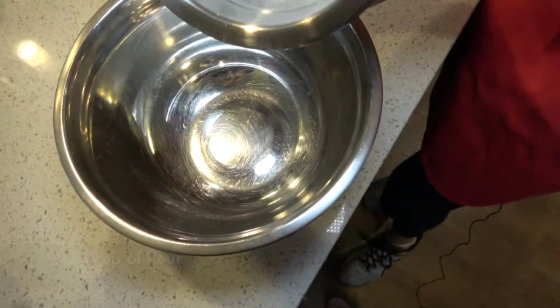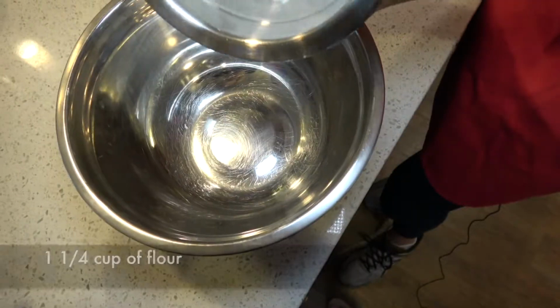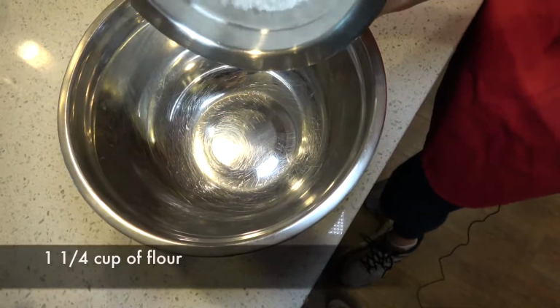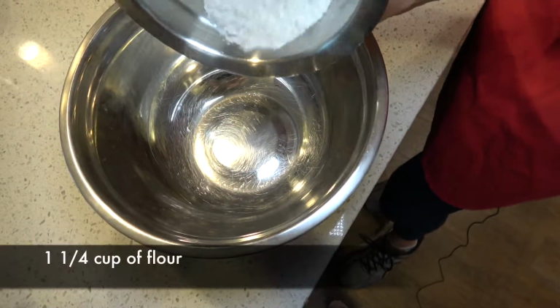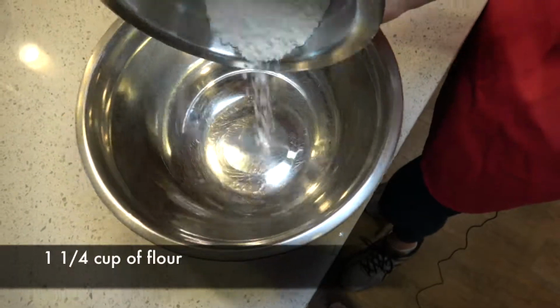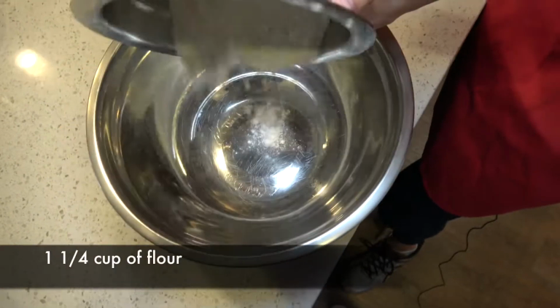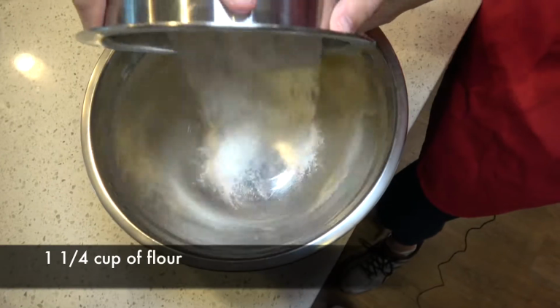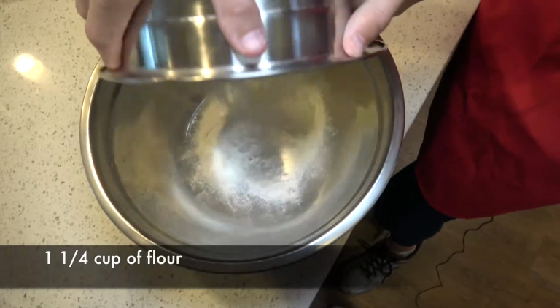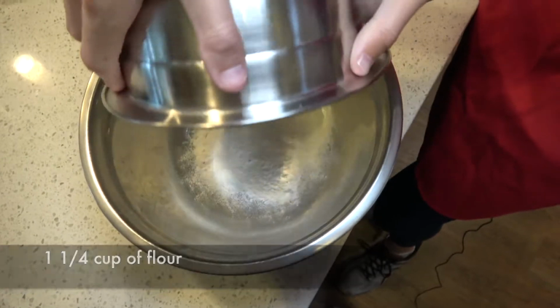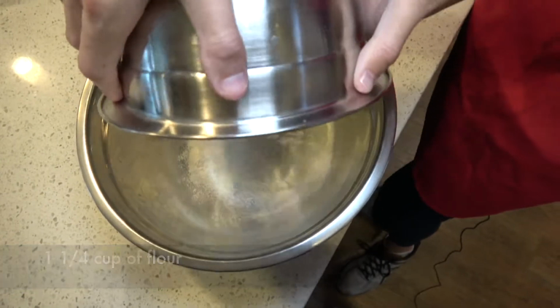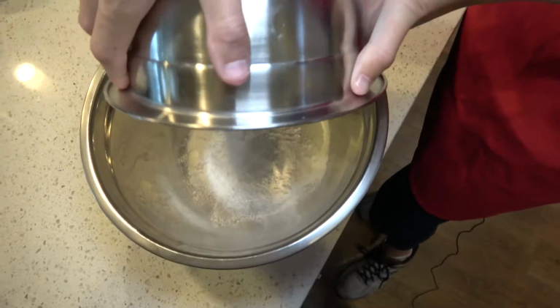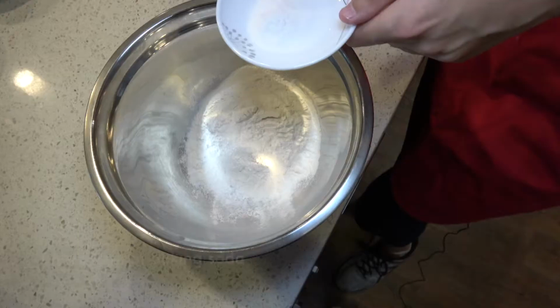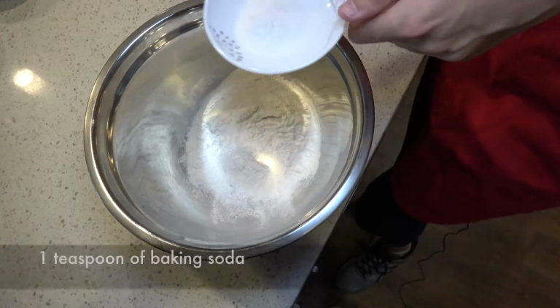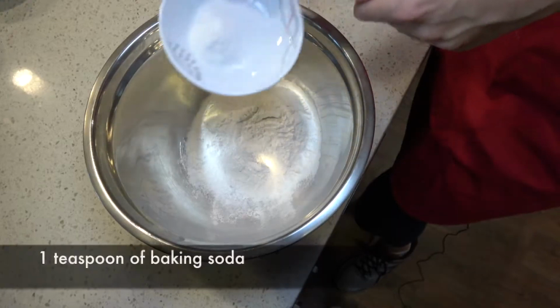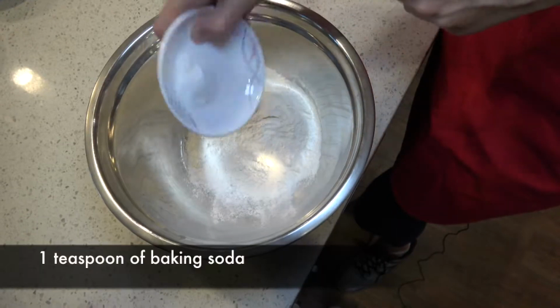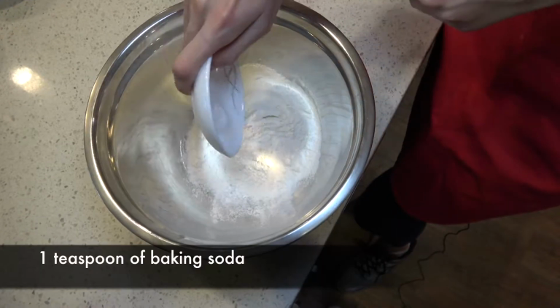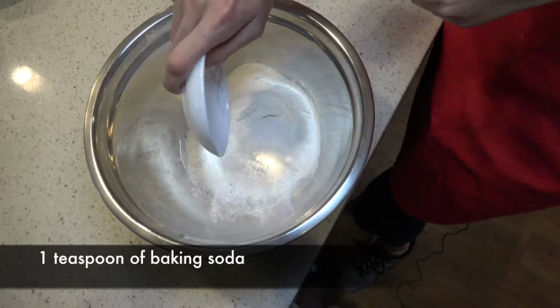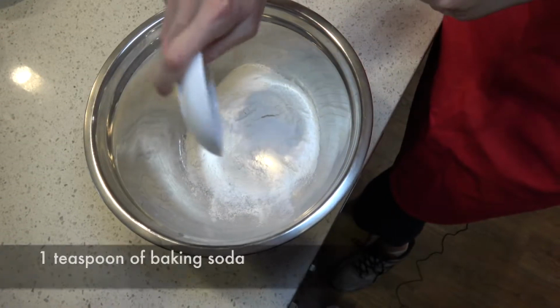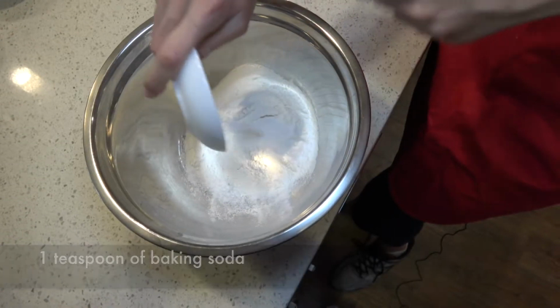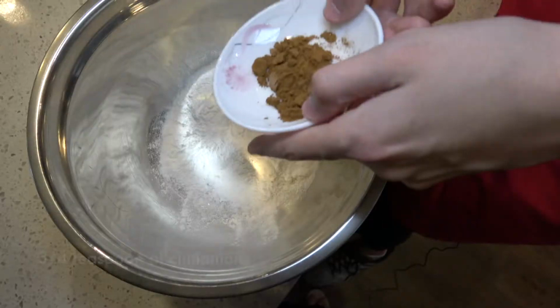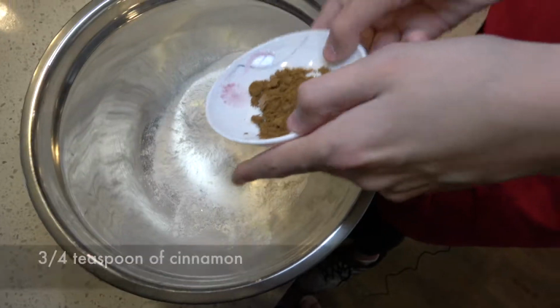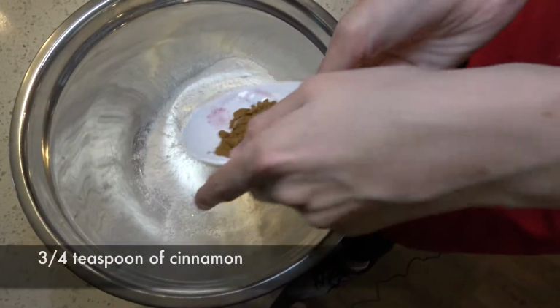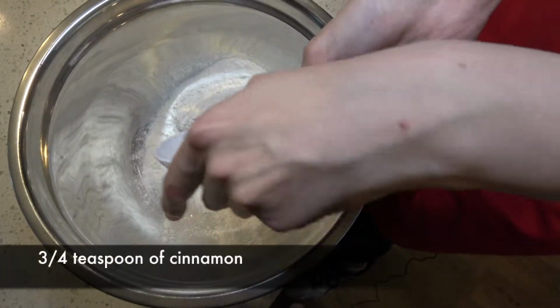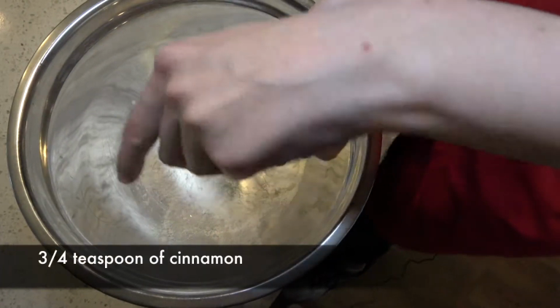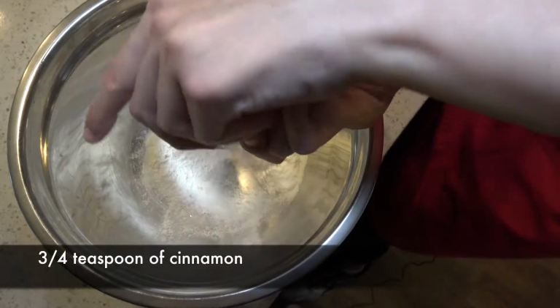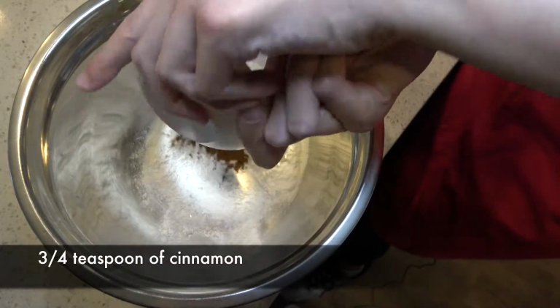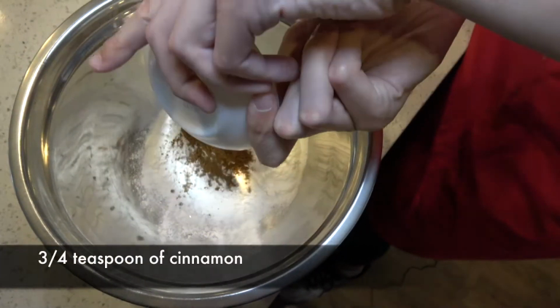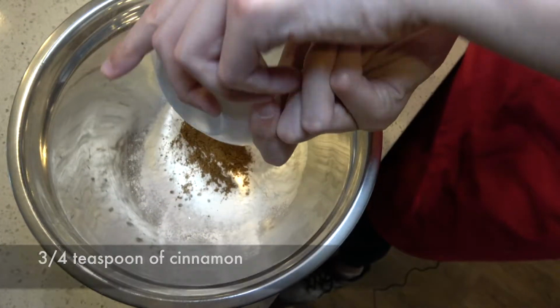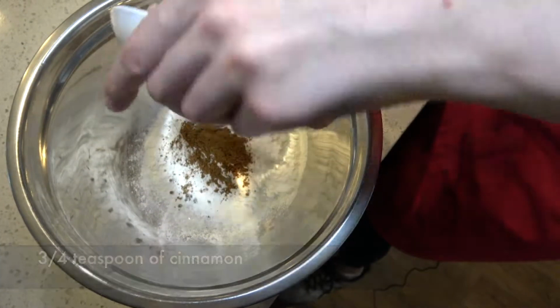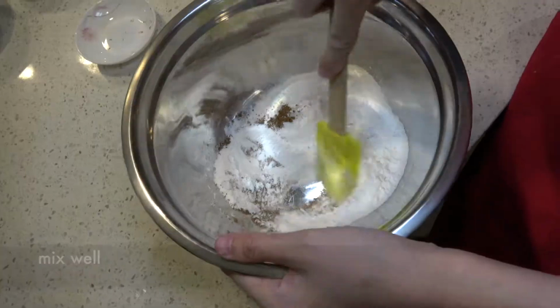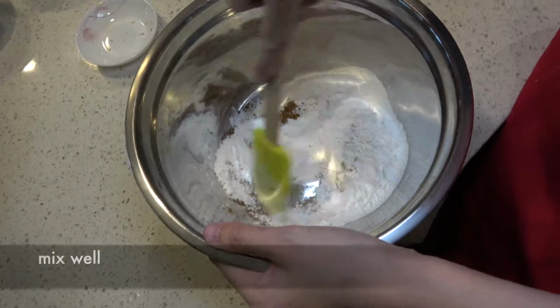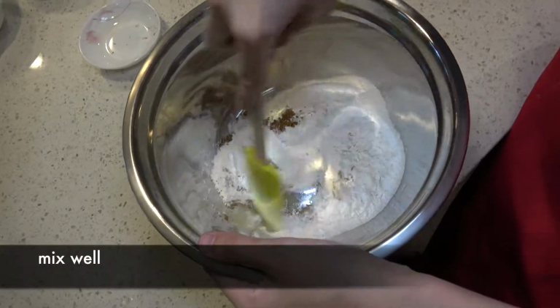Add 2 and a quarter cups of flour, 1 teaspoon of baking soda, and three-quarter teaspoon of cinnamon. Mix well.